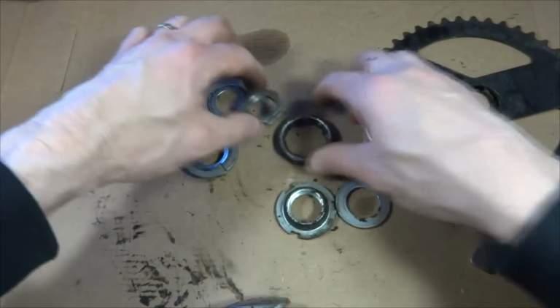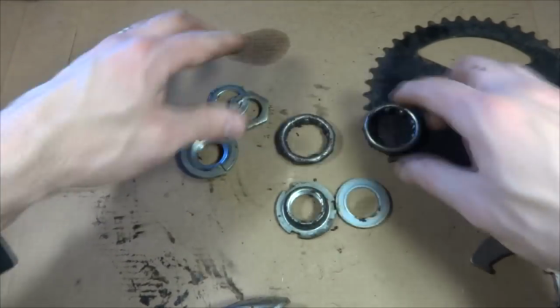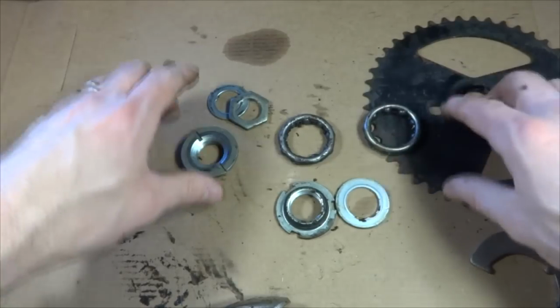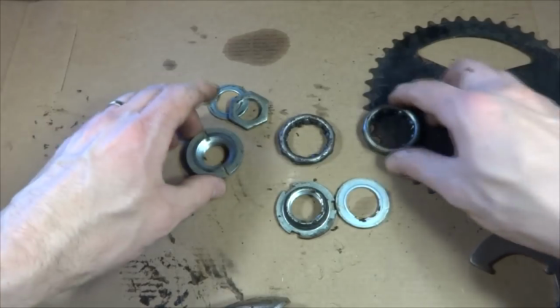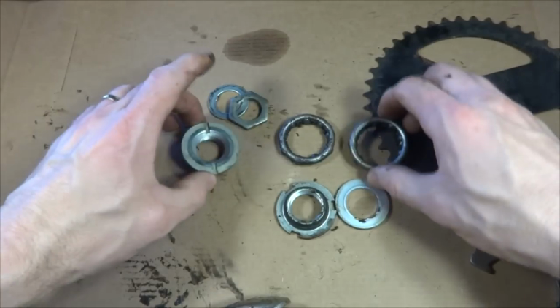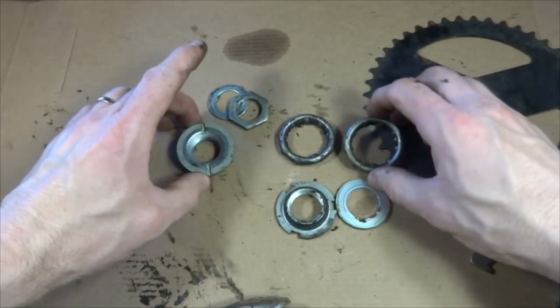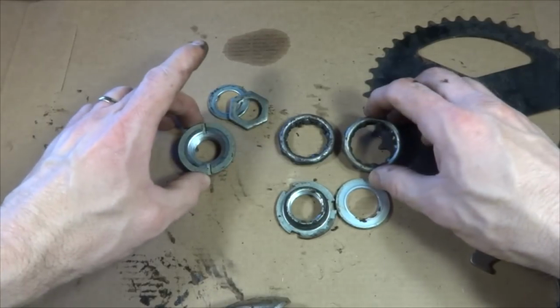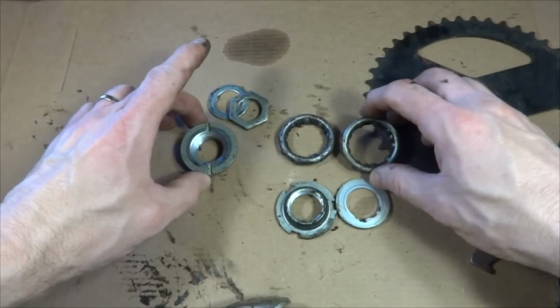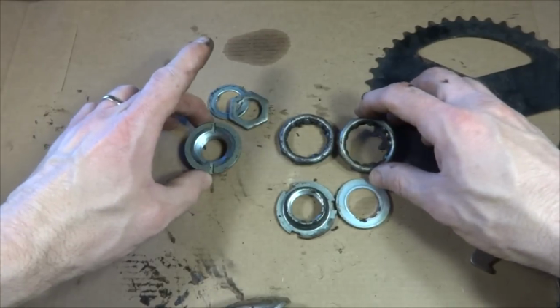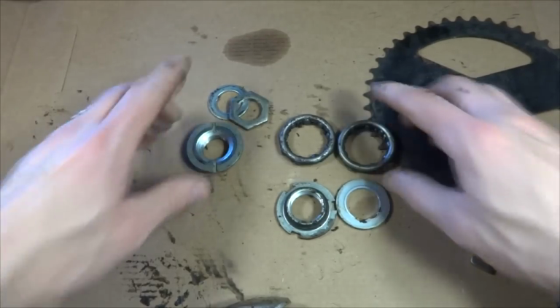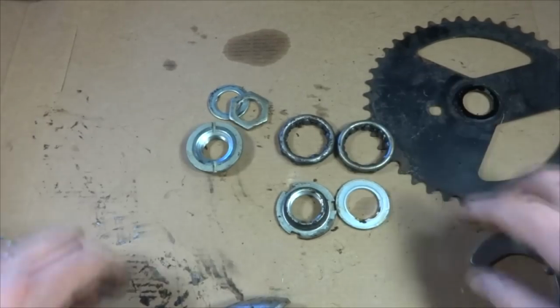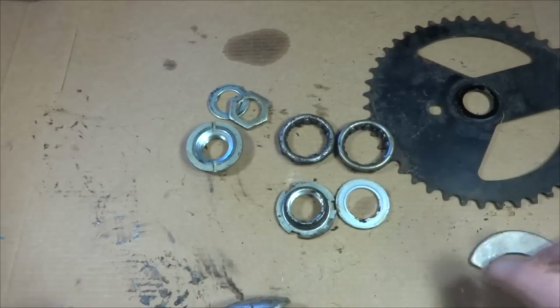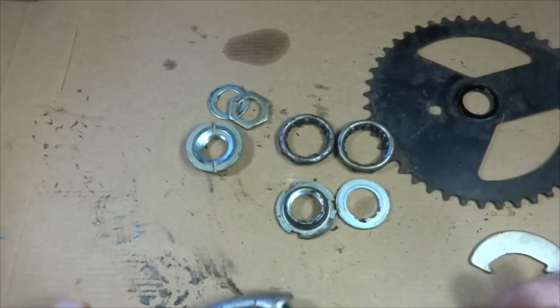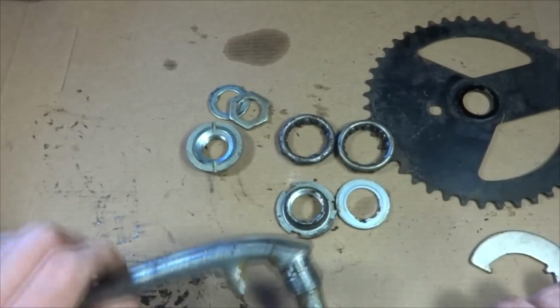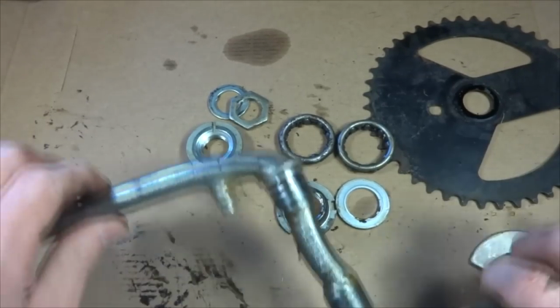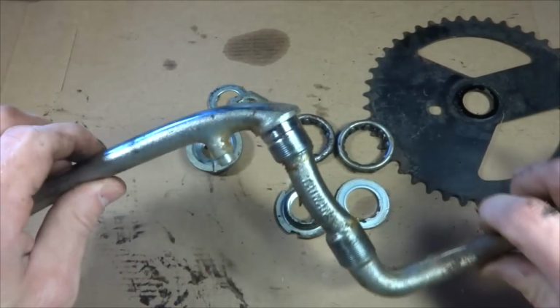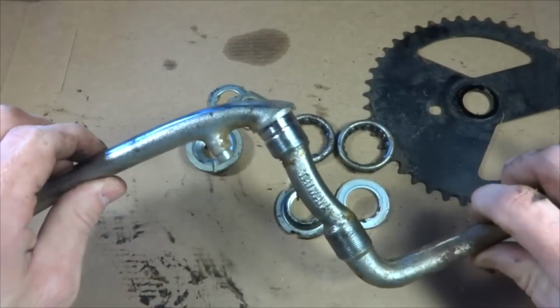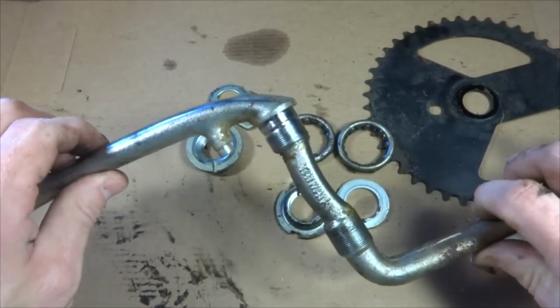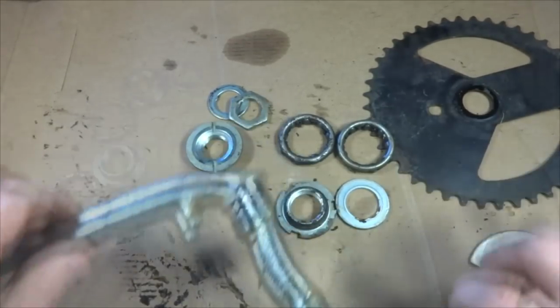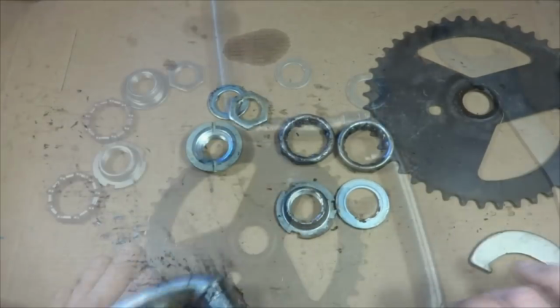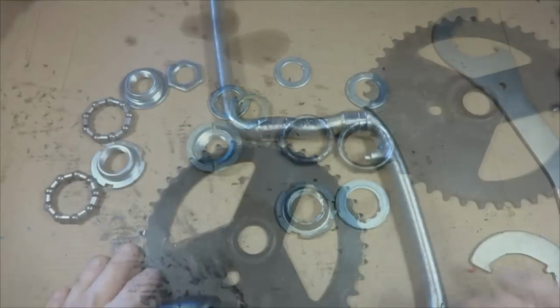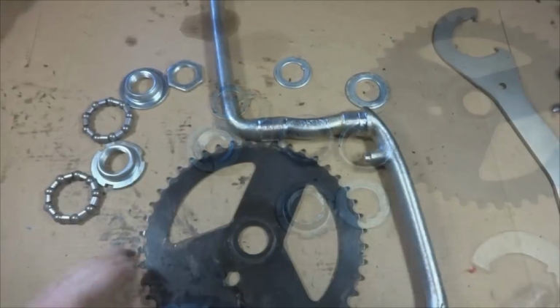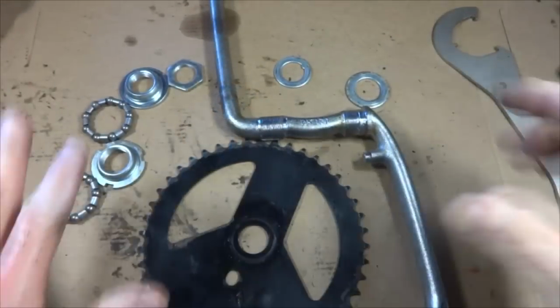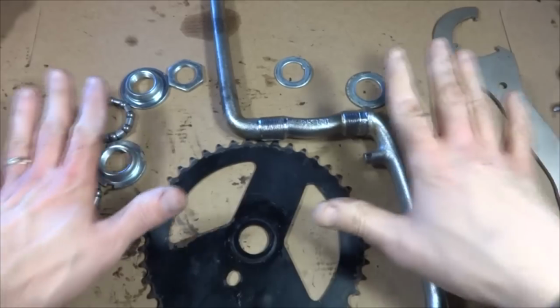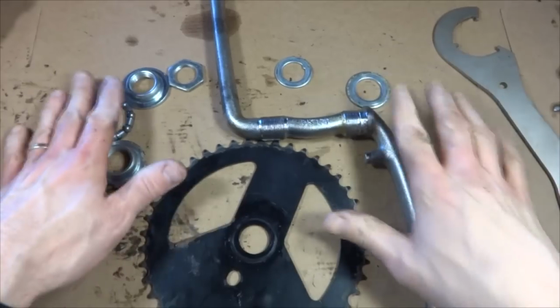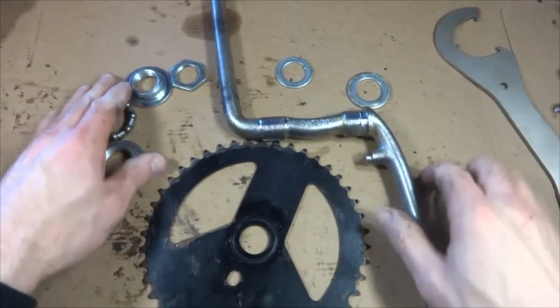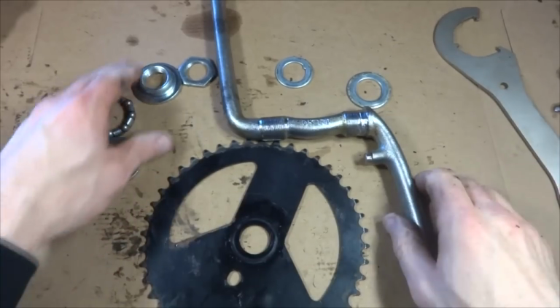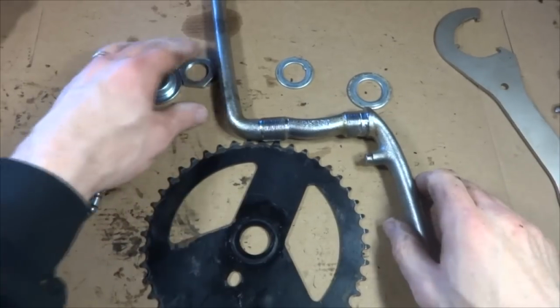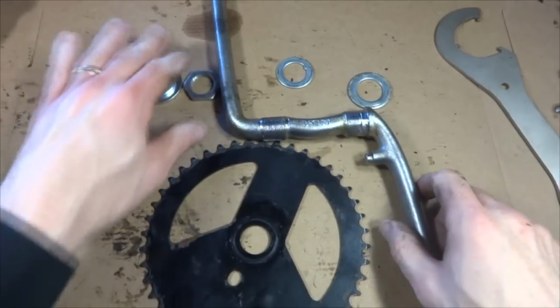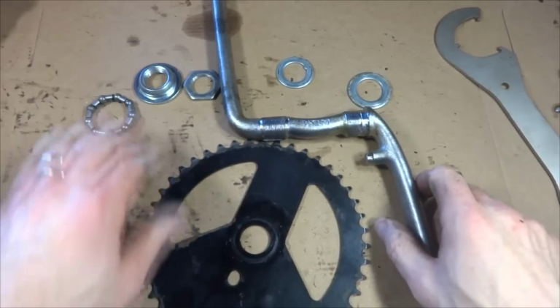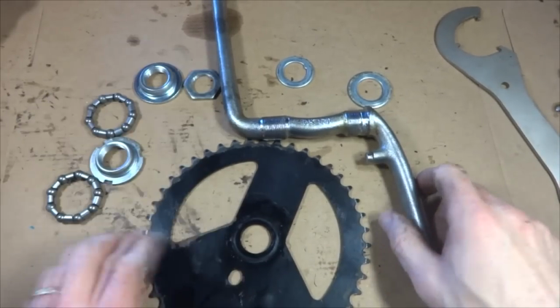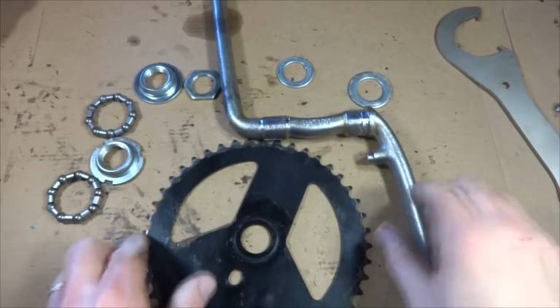So now I'm going to clean up all these parts and get ready to put it back together. I've got these parts all cleaned up.